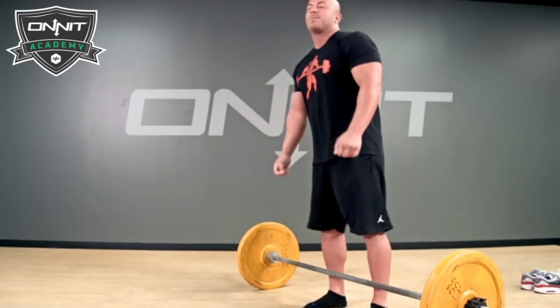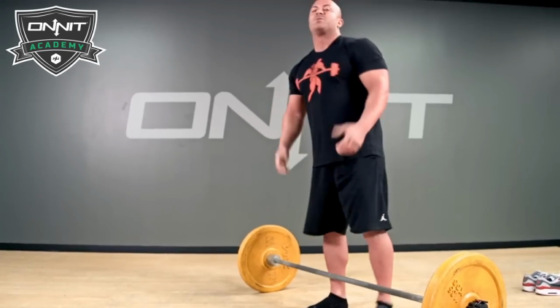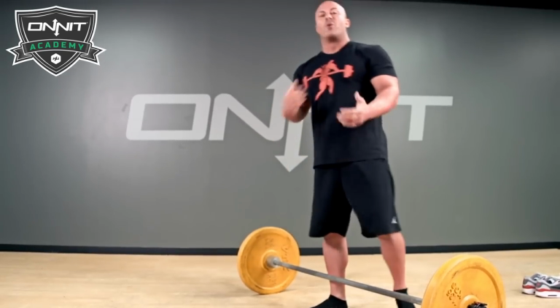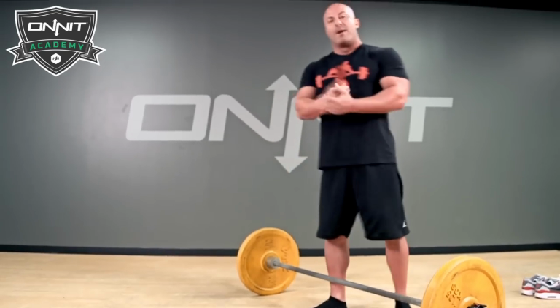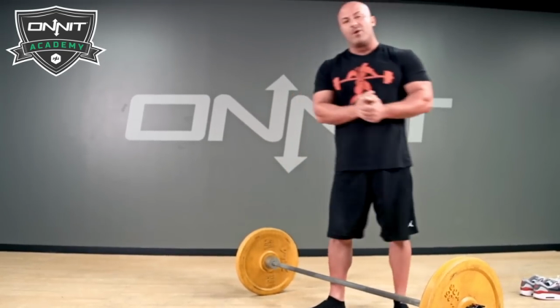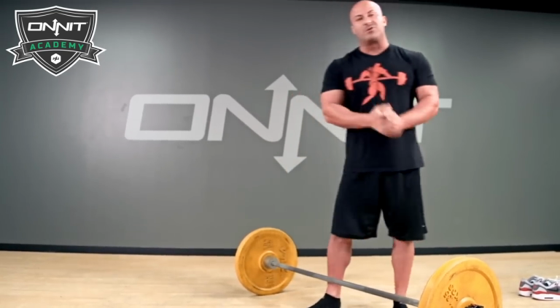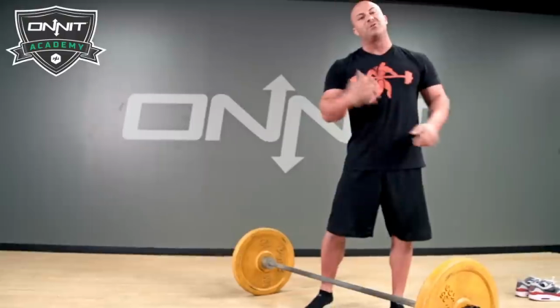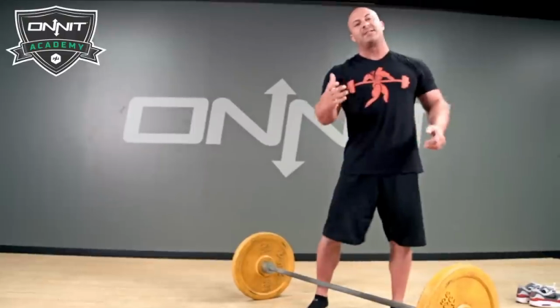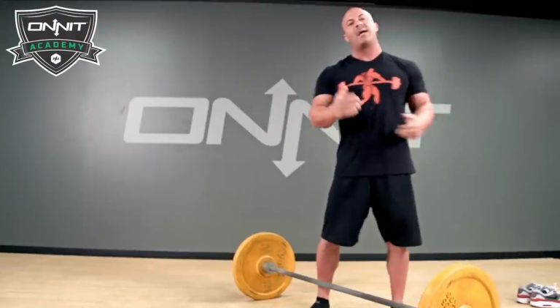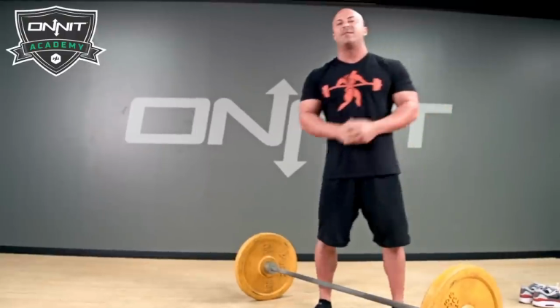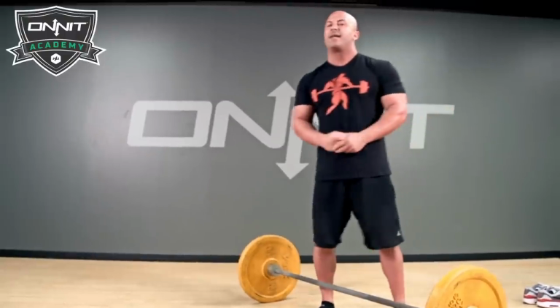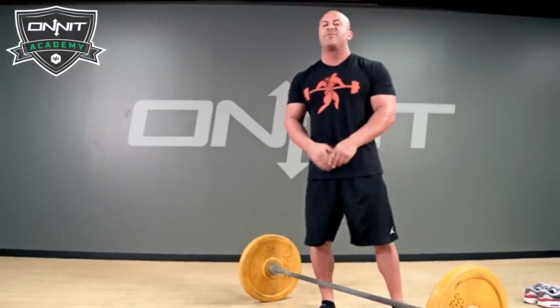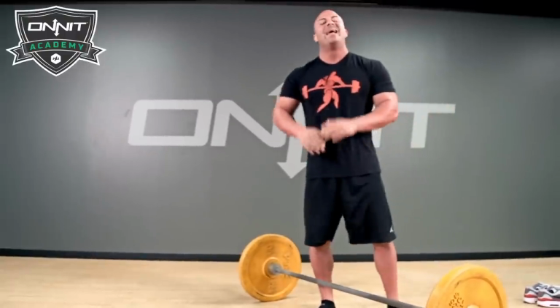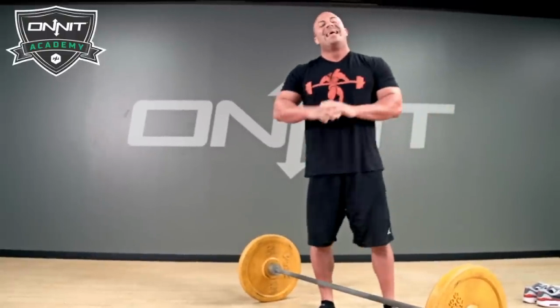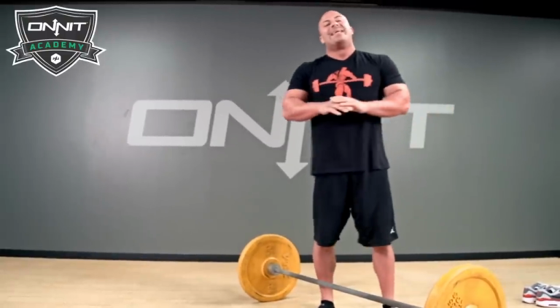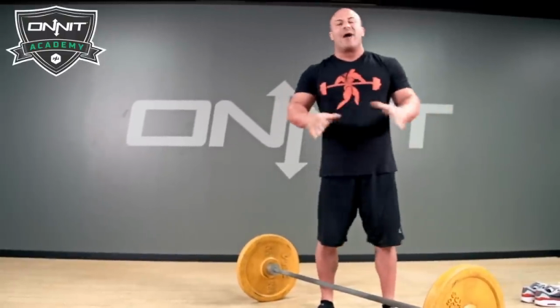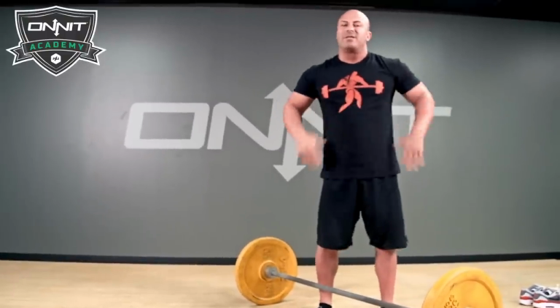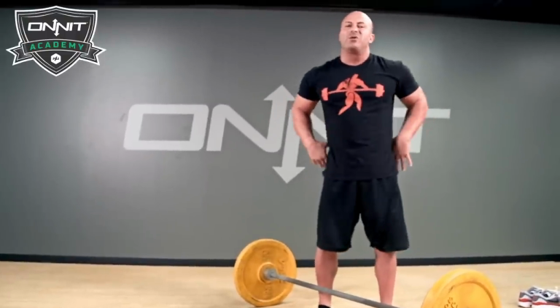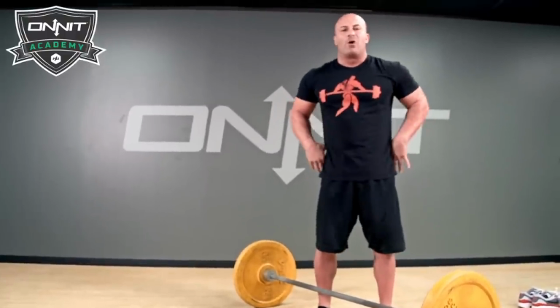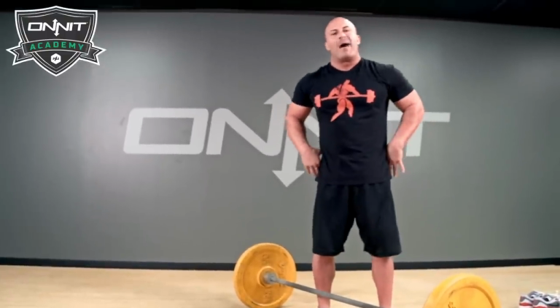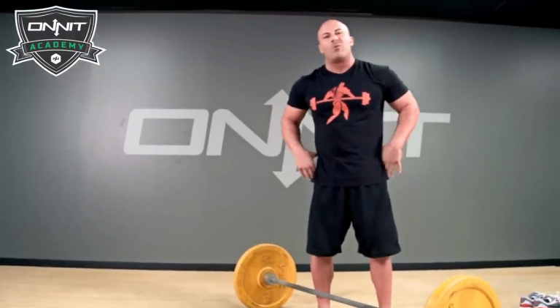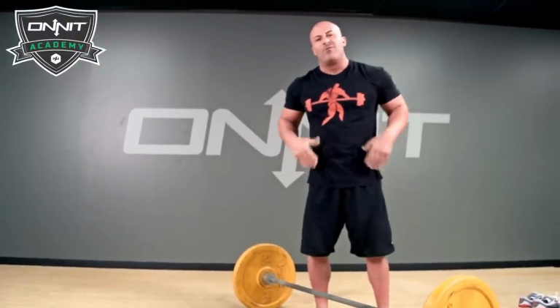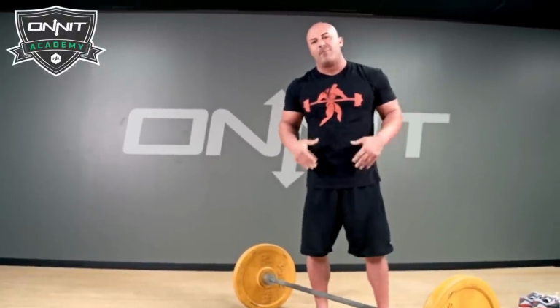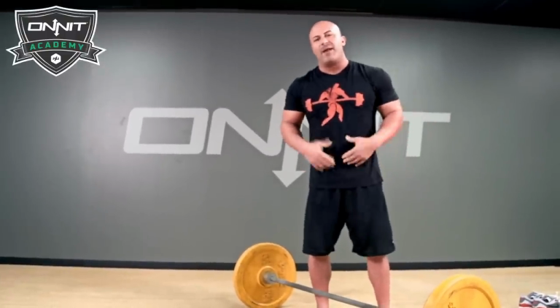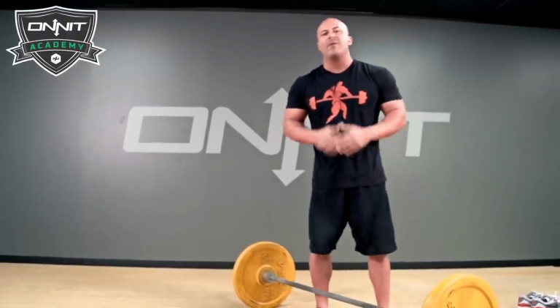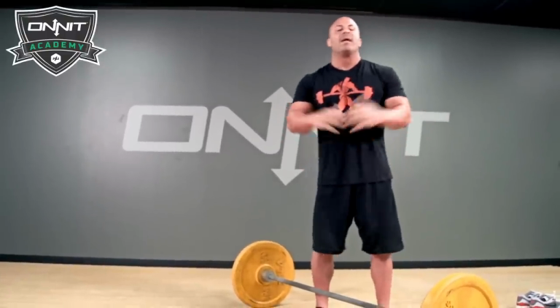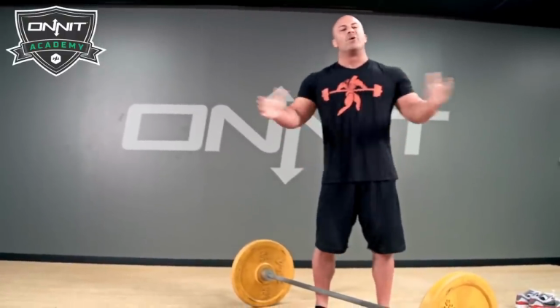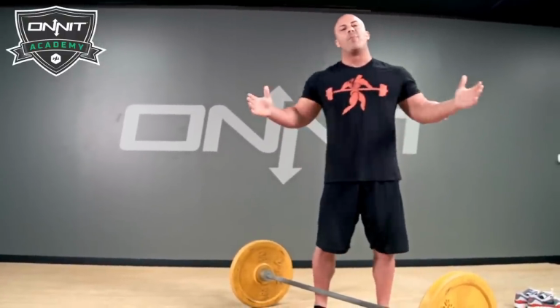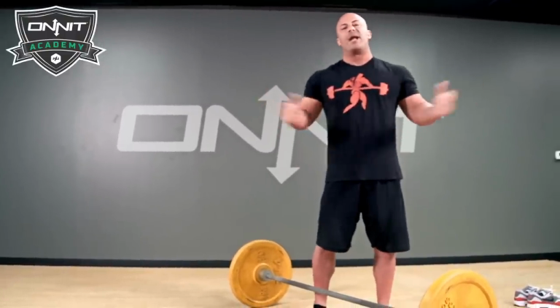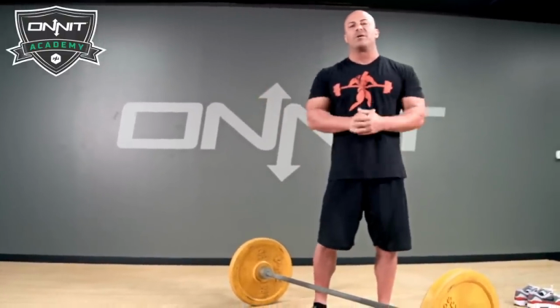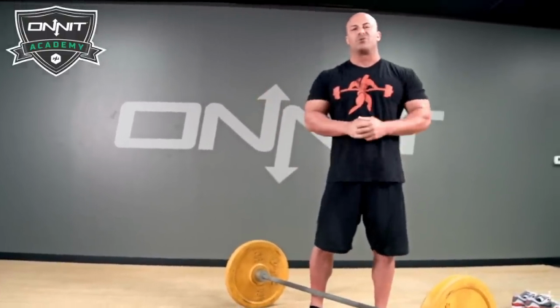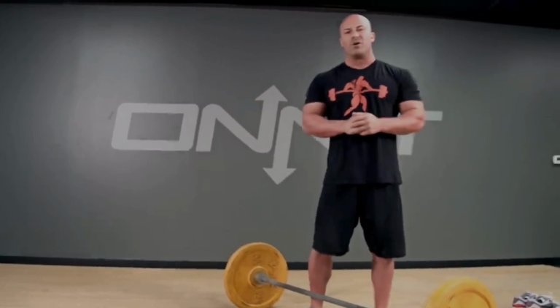Remember those cues next time you deadlift. Guaranteed your low back will feel better and your whole body will get stronger.